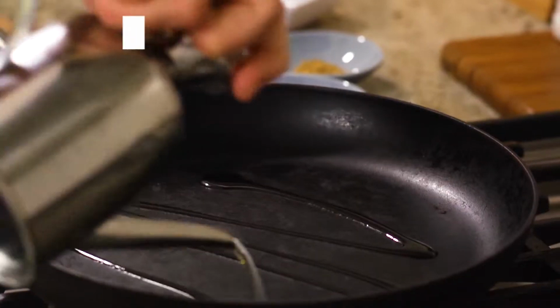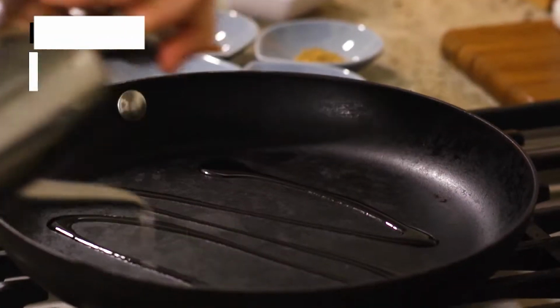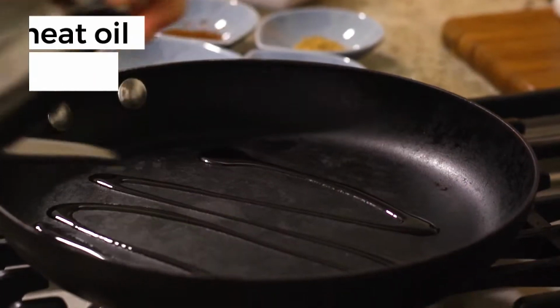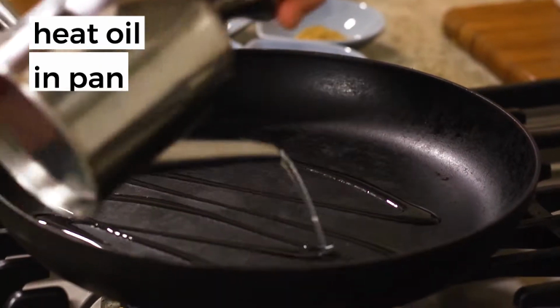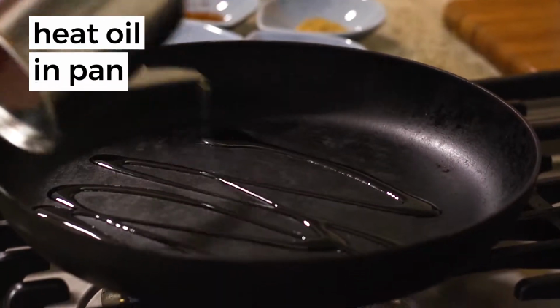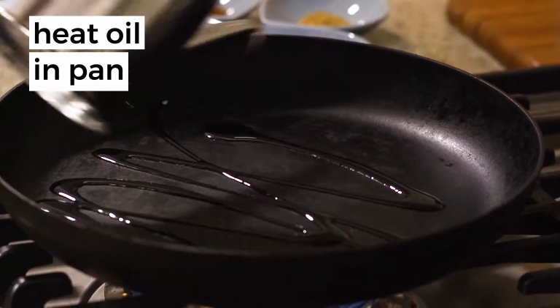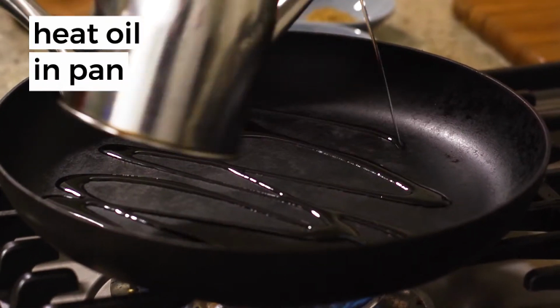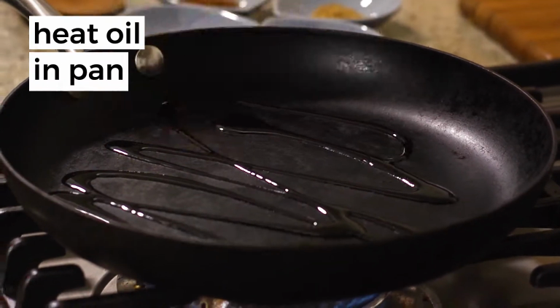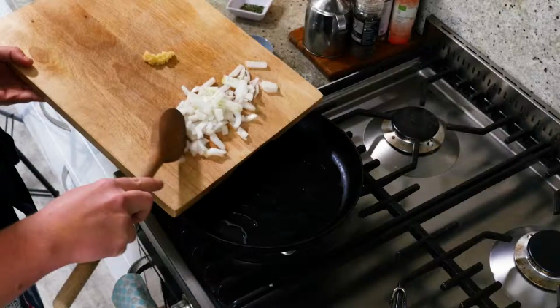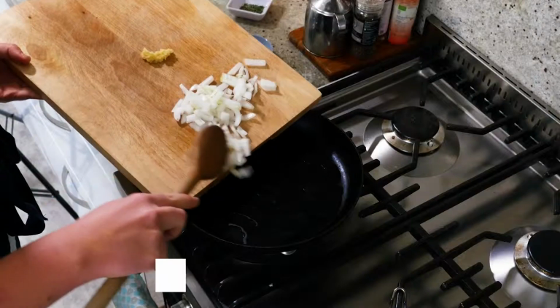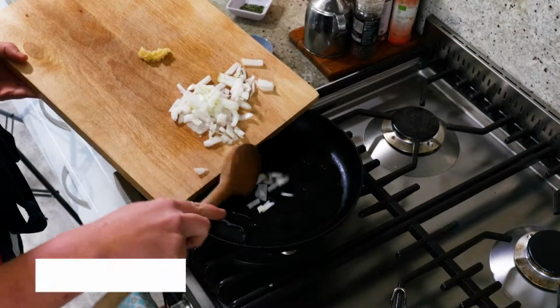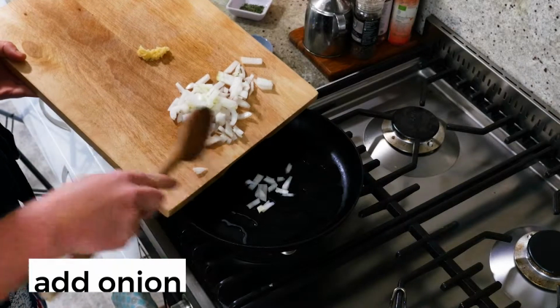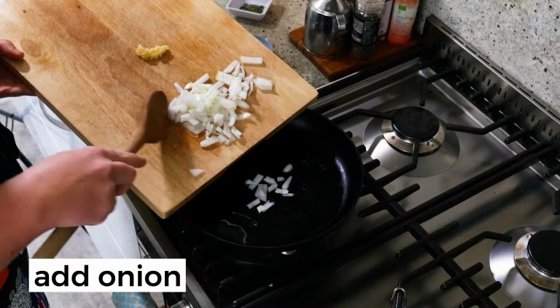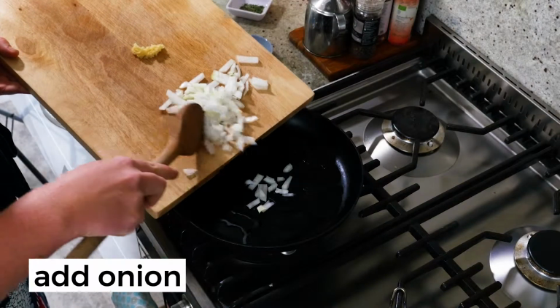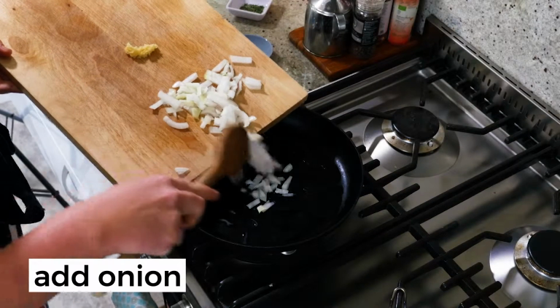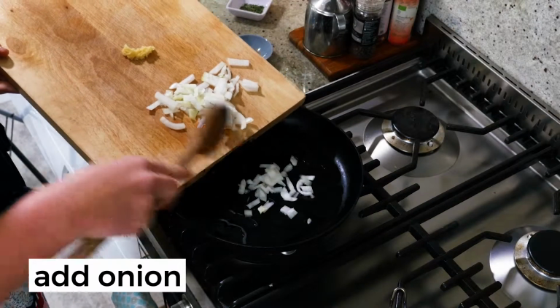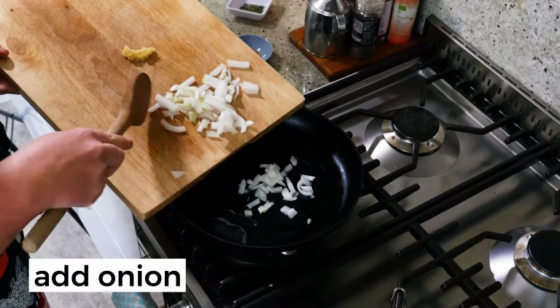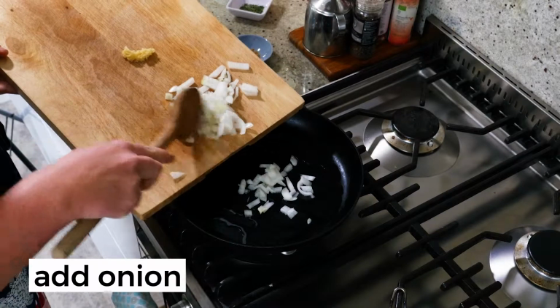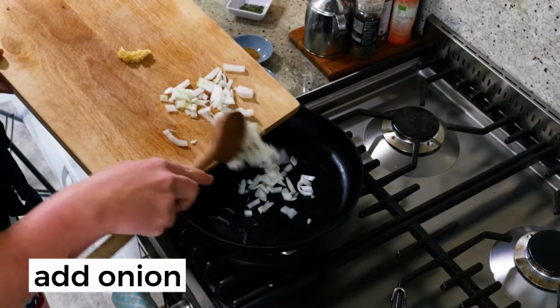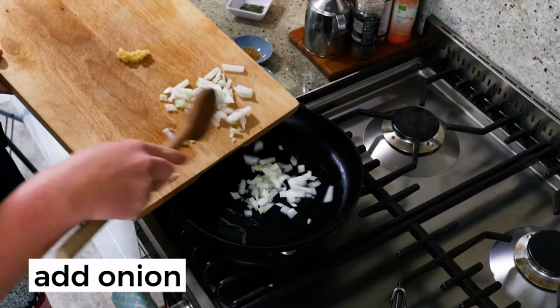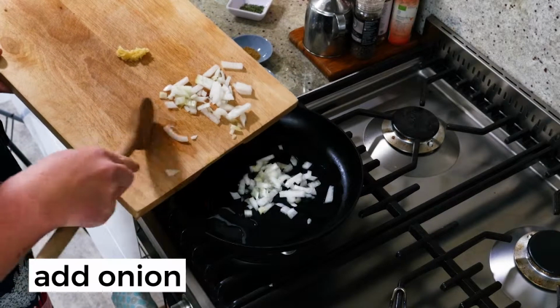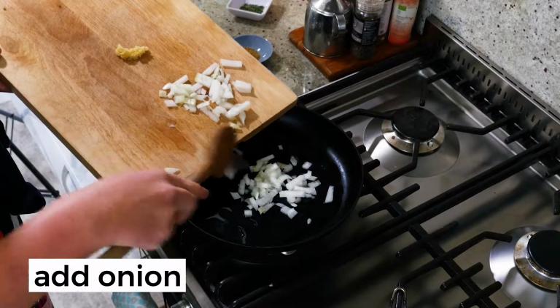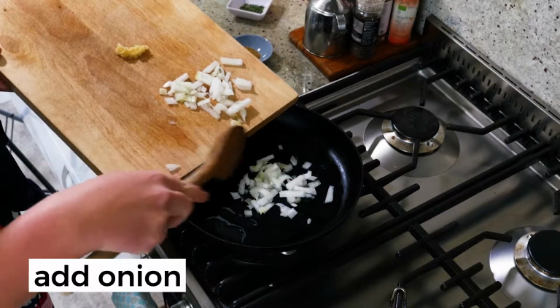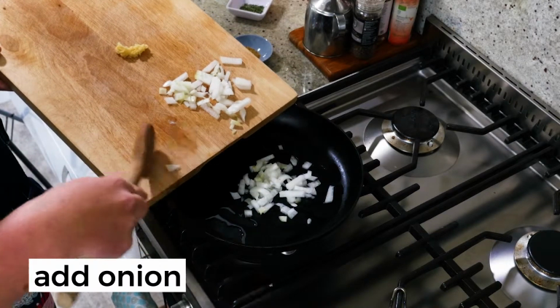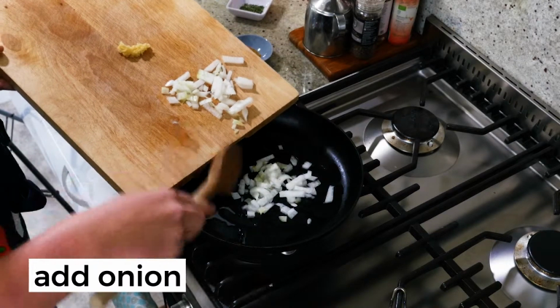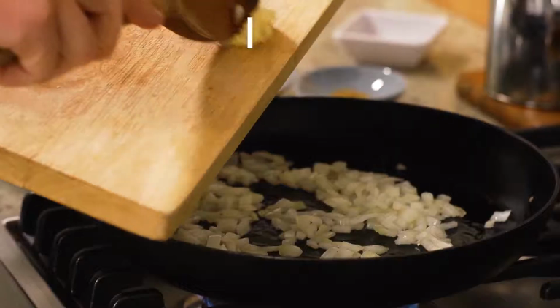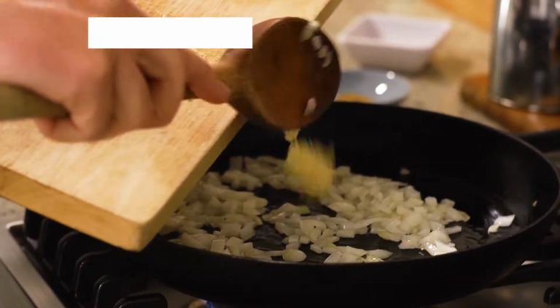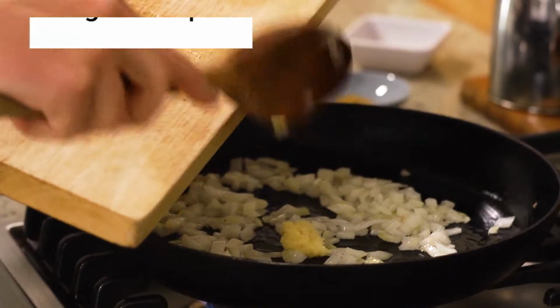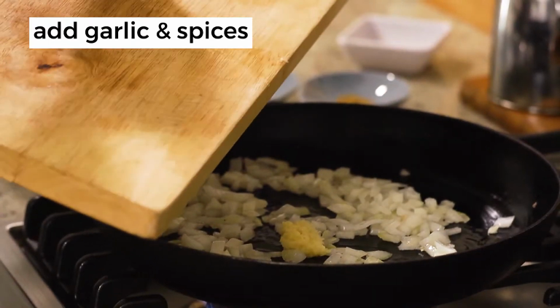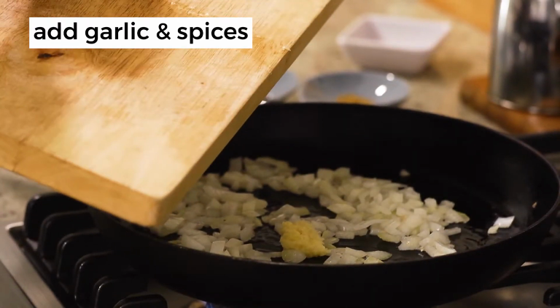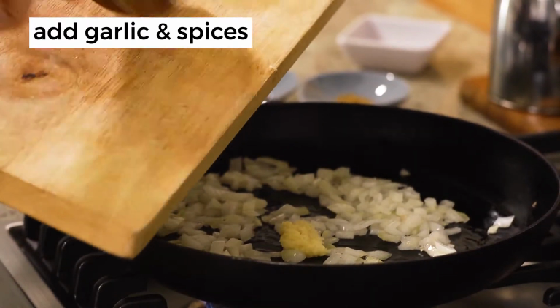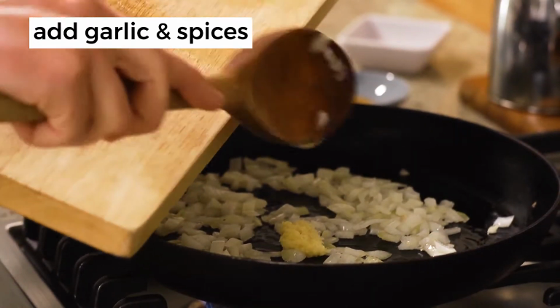Heat the oil in a fry pan and add the onion, cooking until it starts to go clear. Then add the garlic.